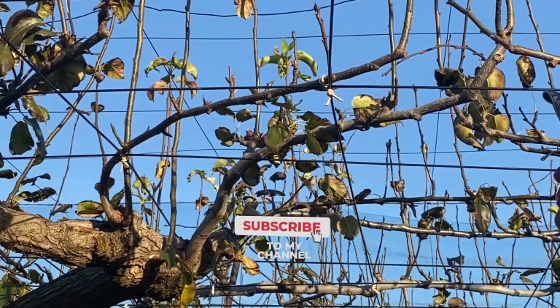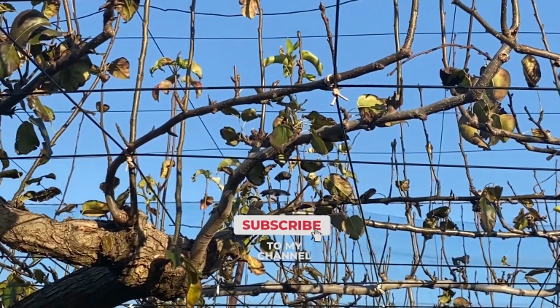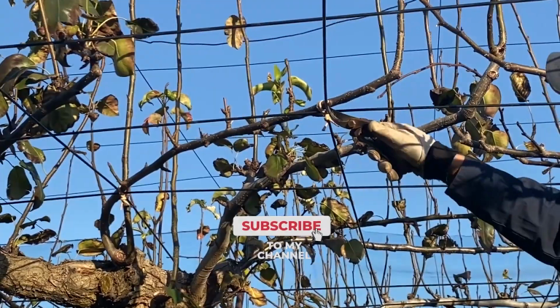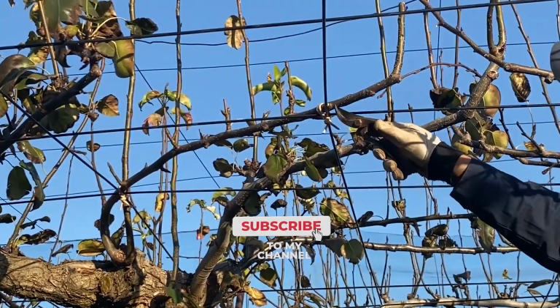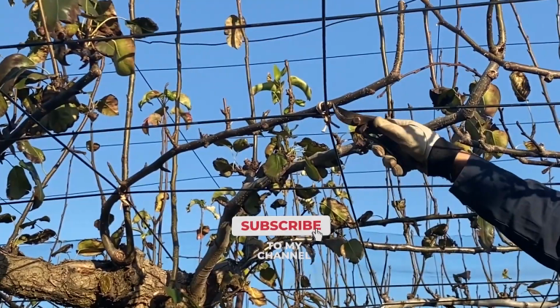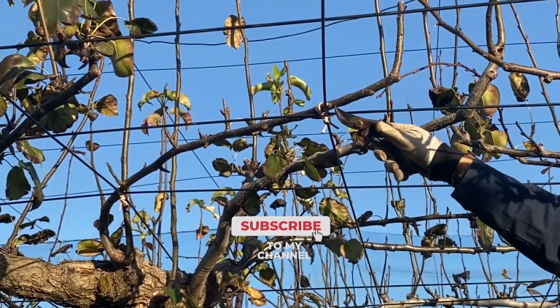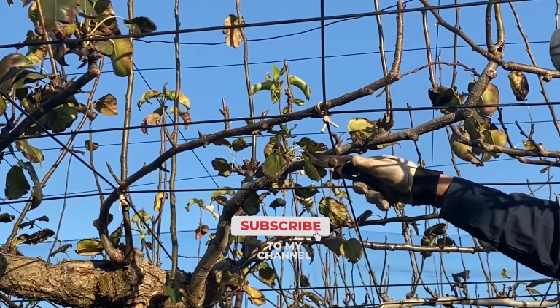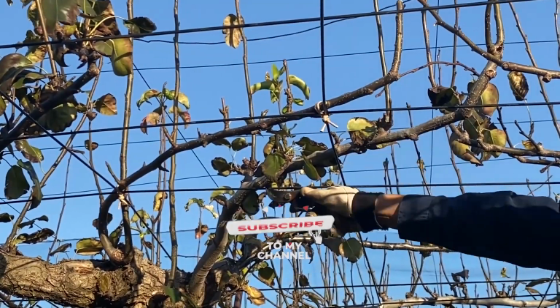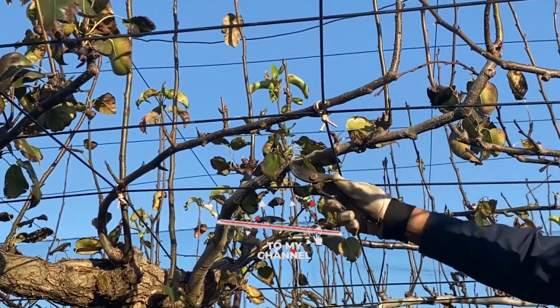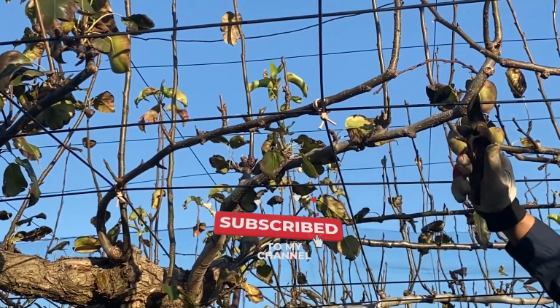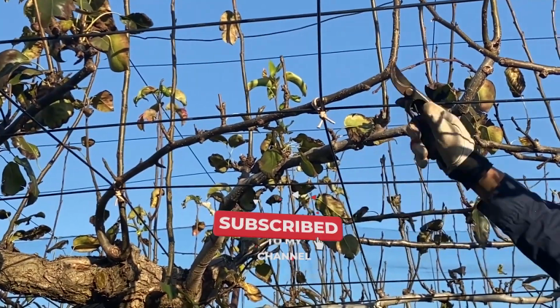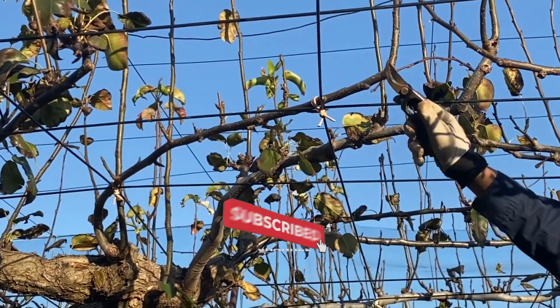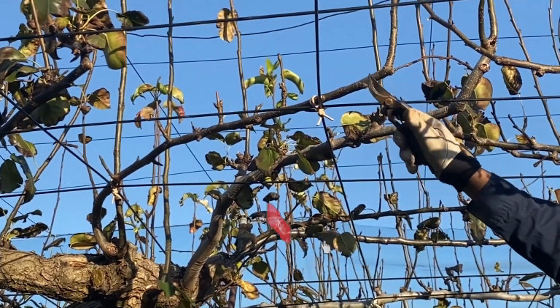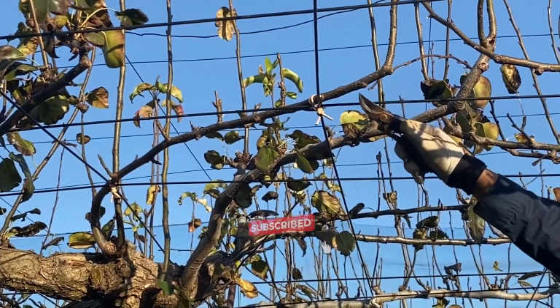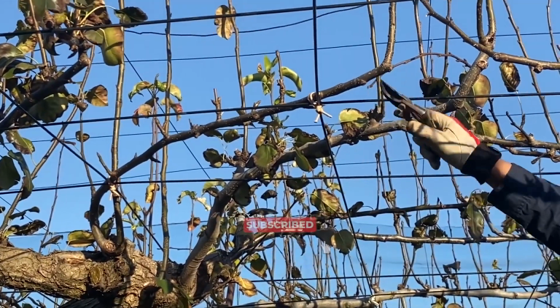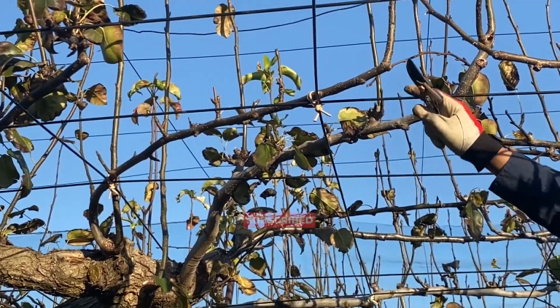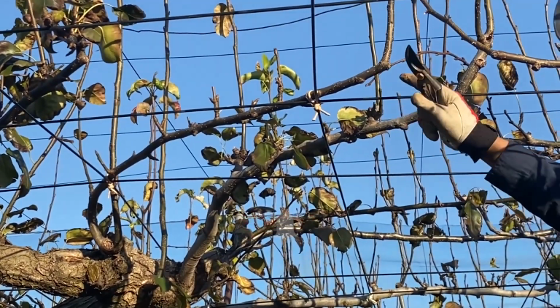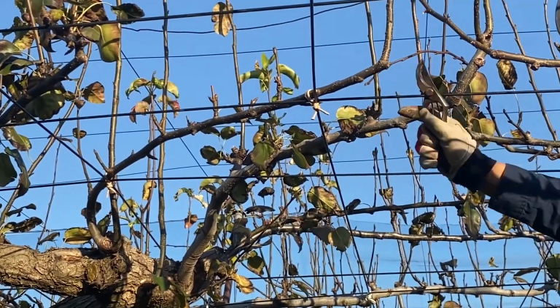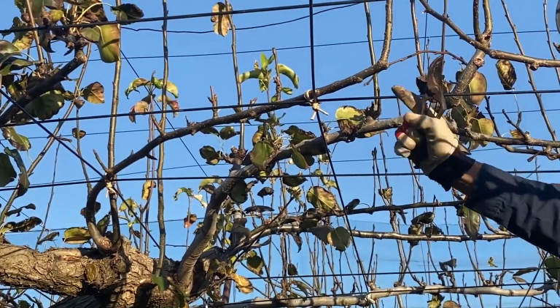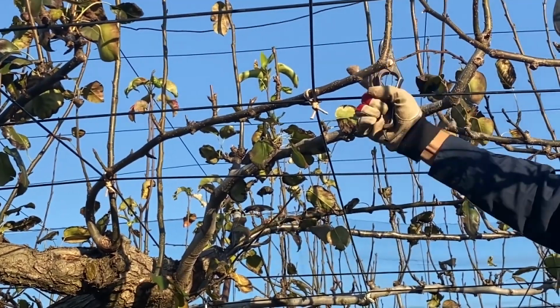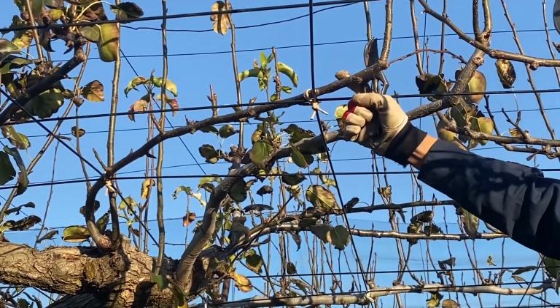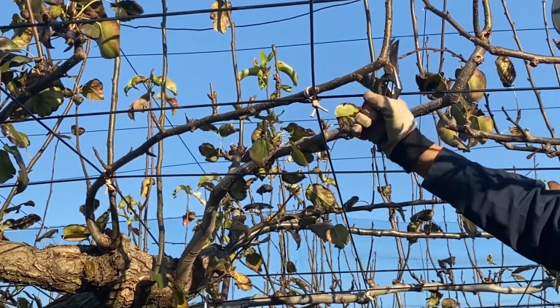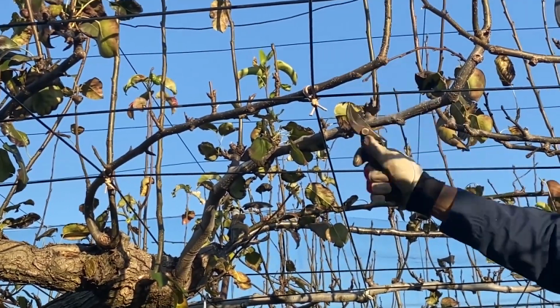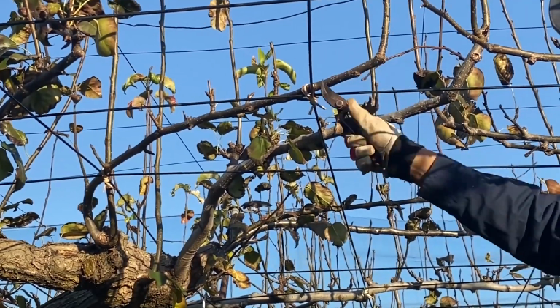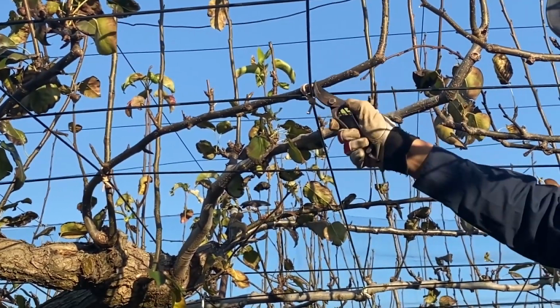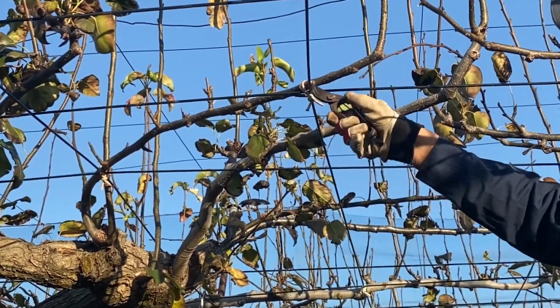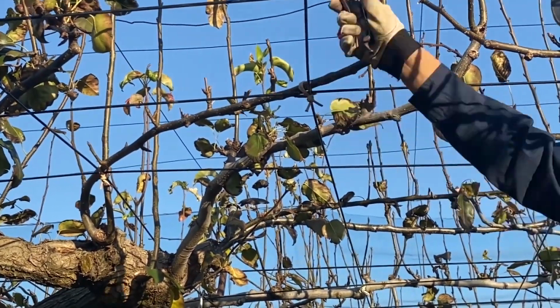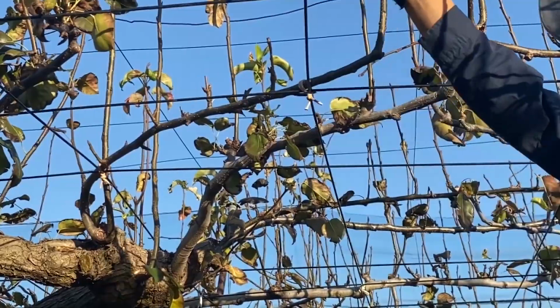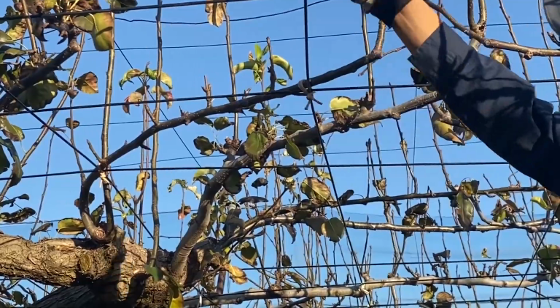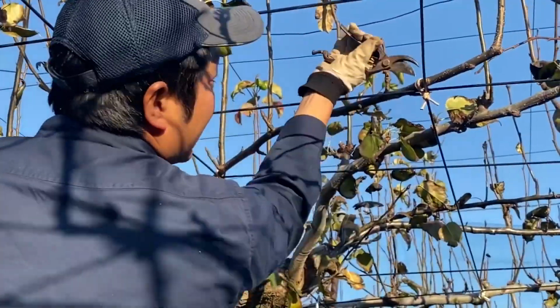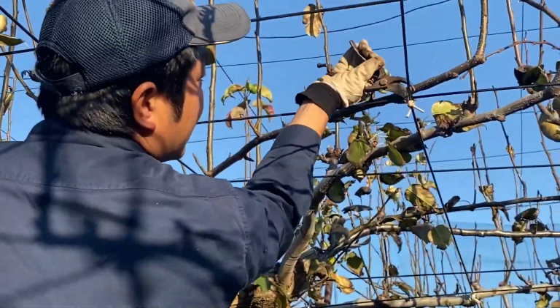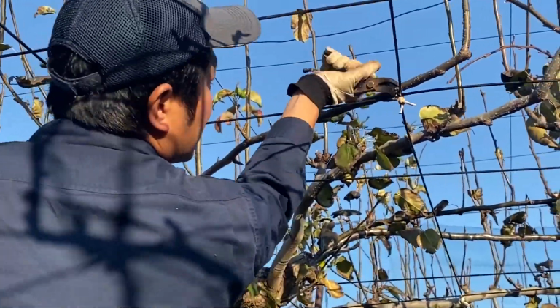In early spring, the work of pruning unnecessary branches is completed.